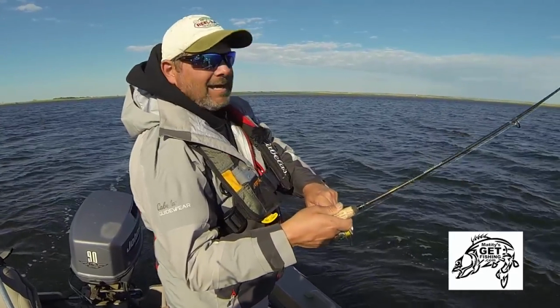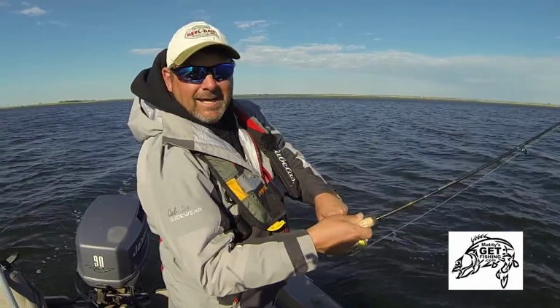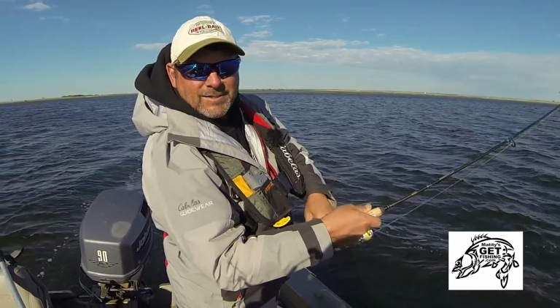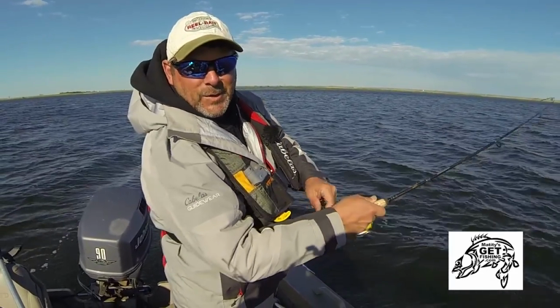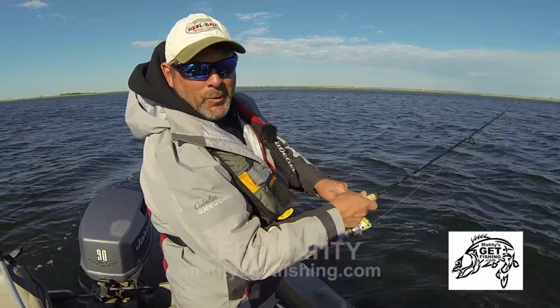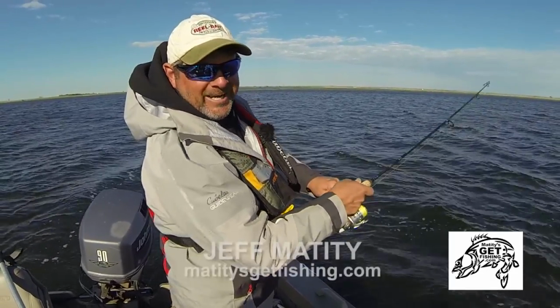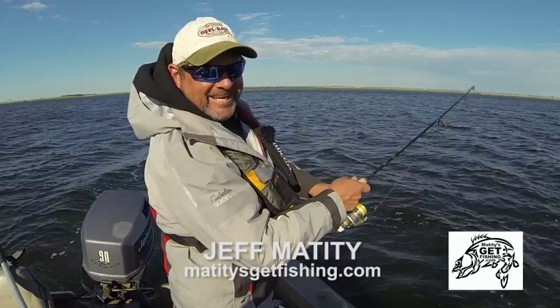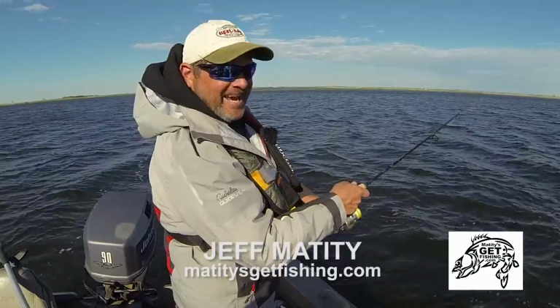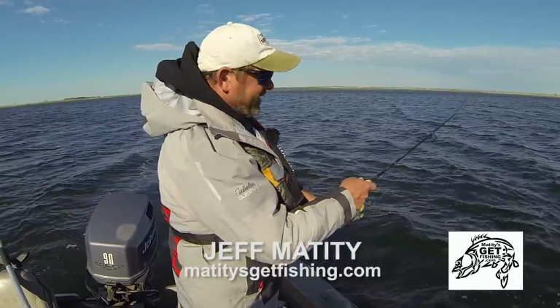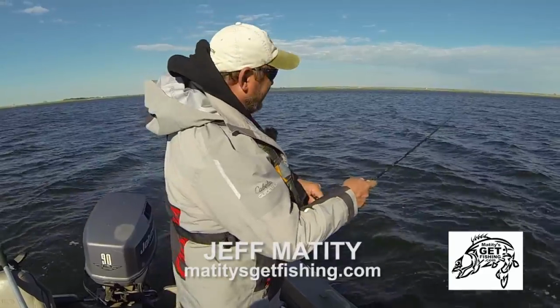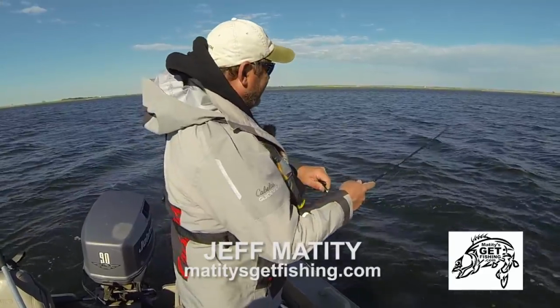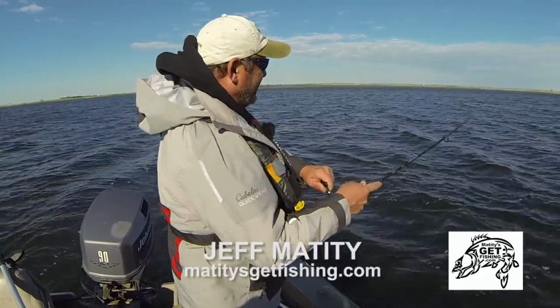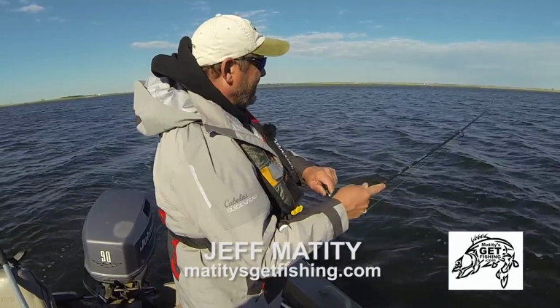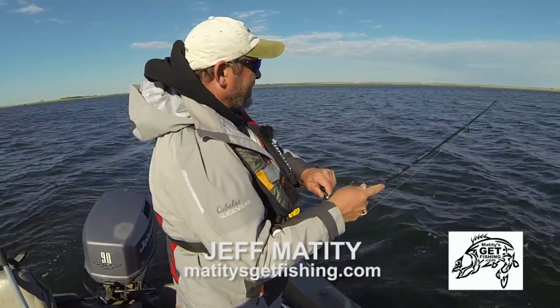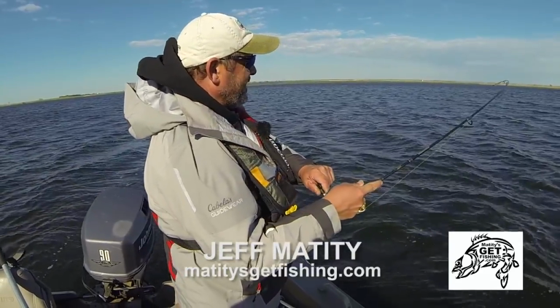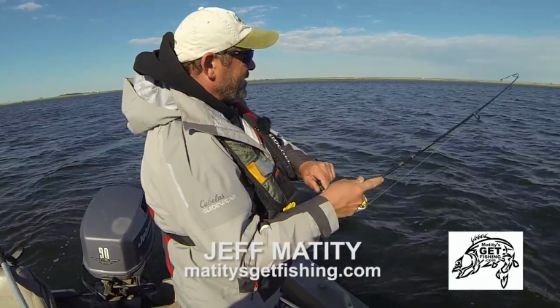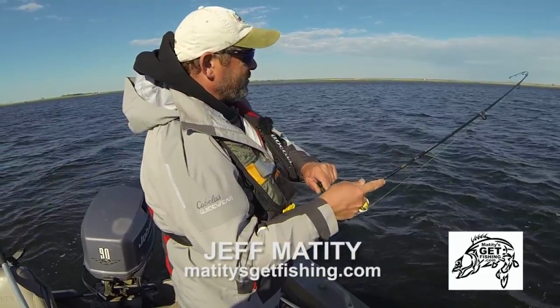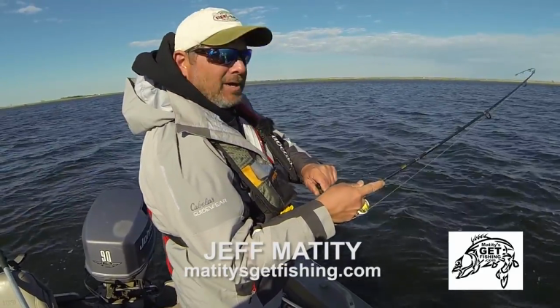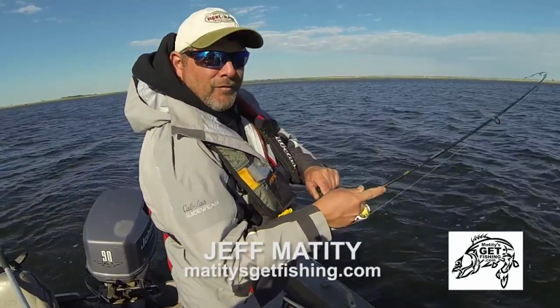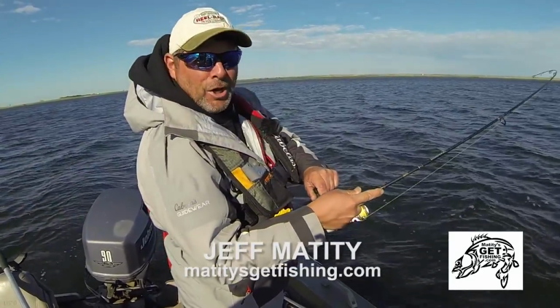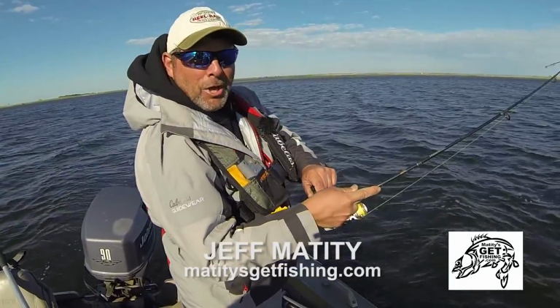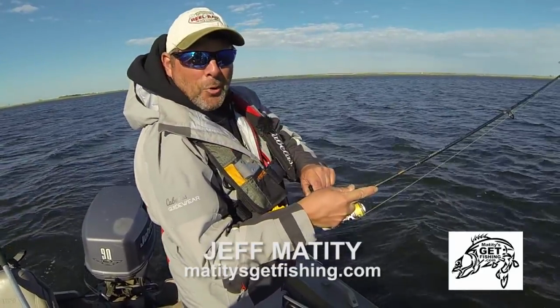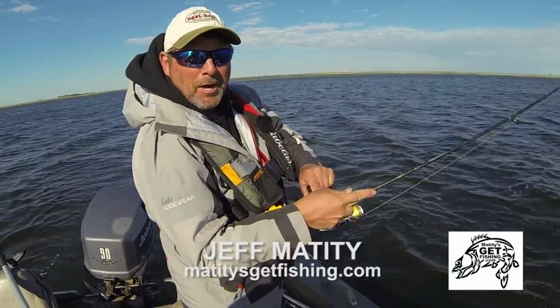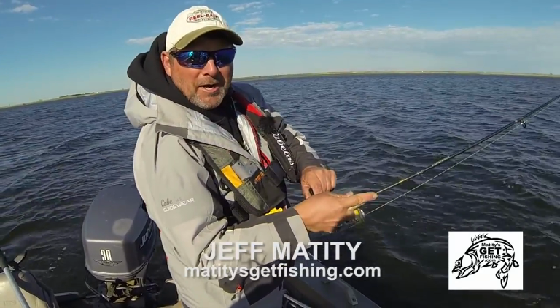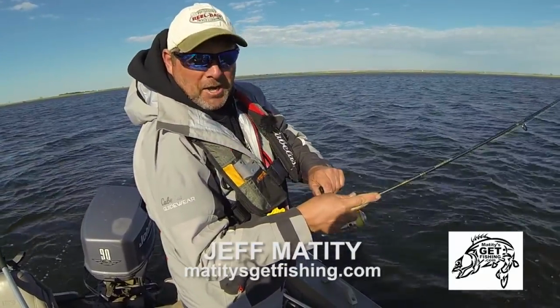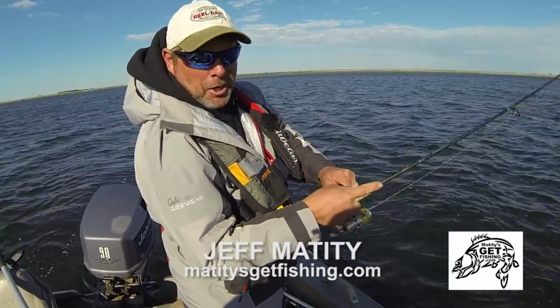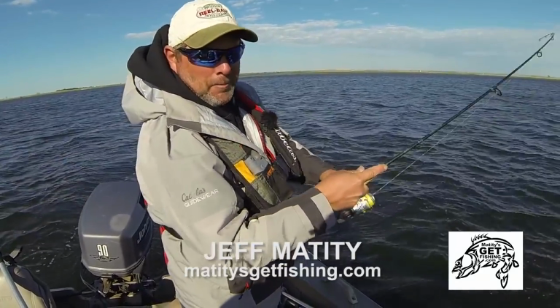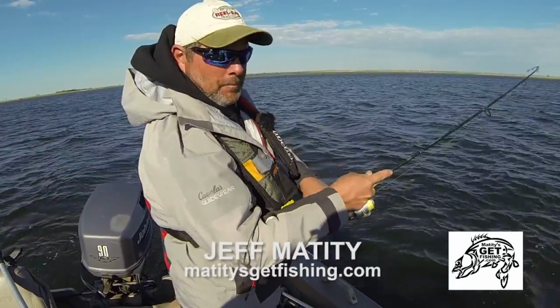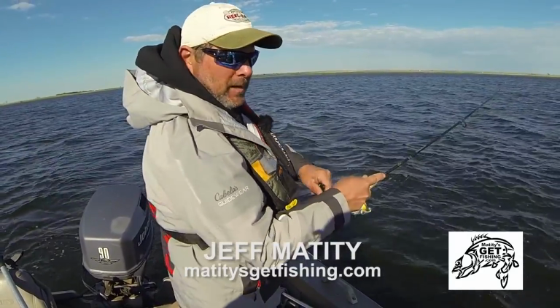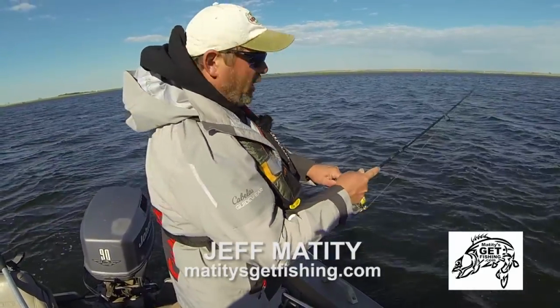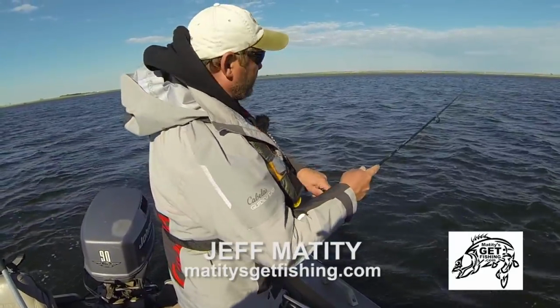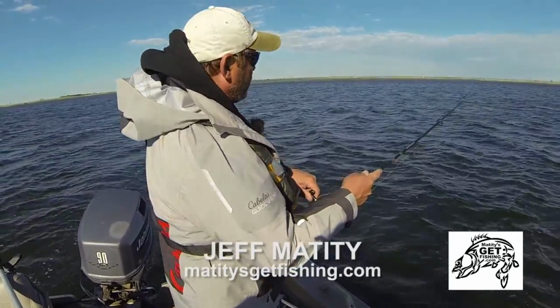It's been a windy day, been covering a lot of water, and I got on my big pike for the day.